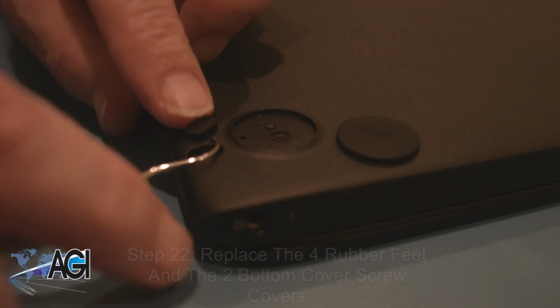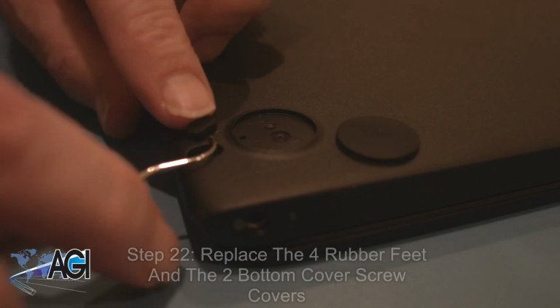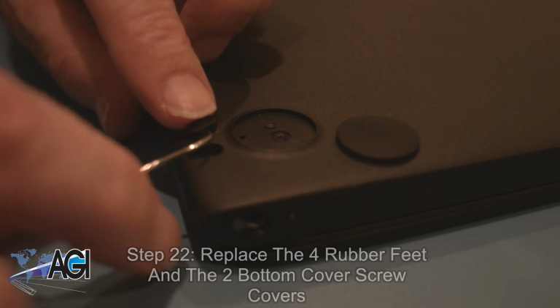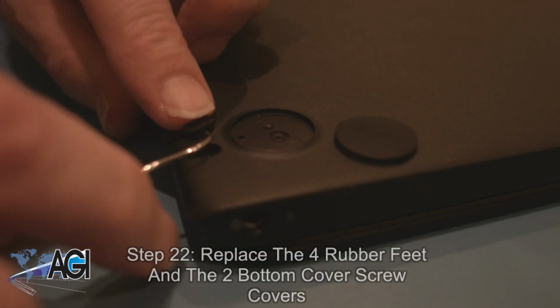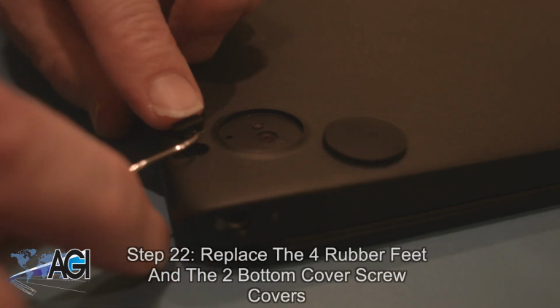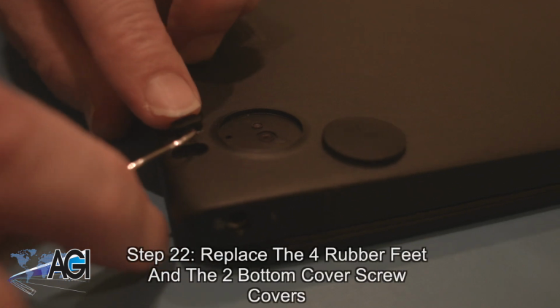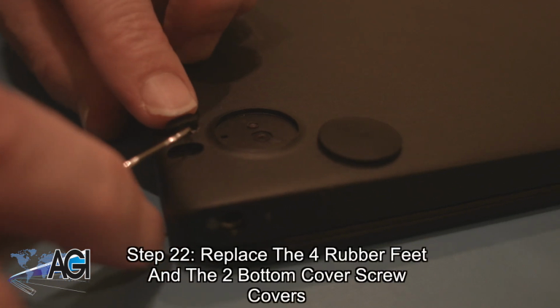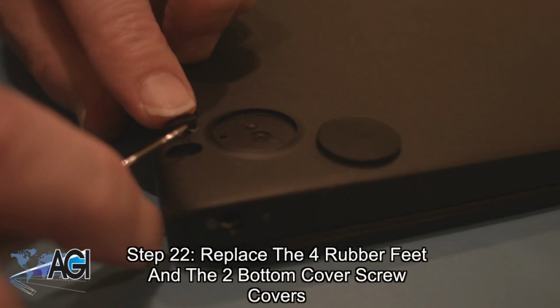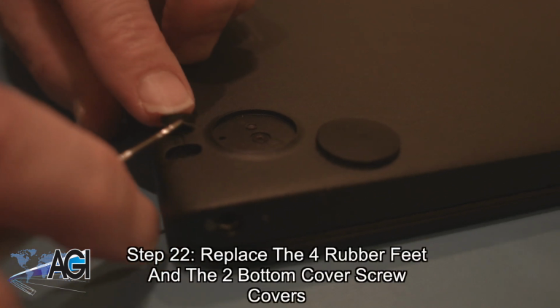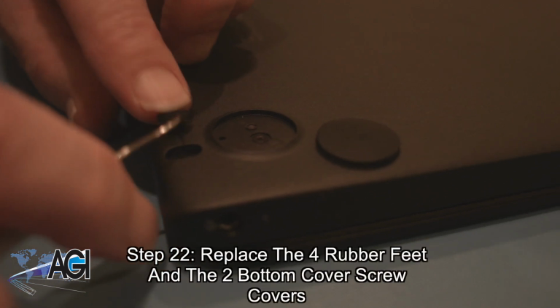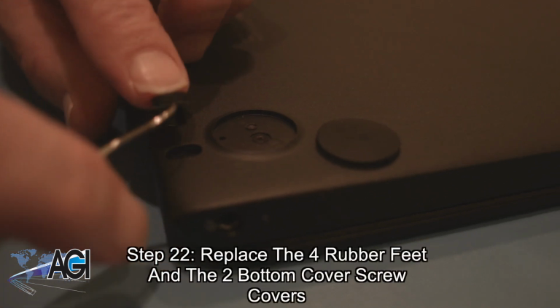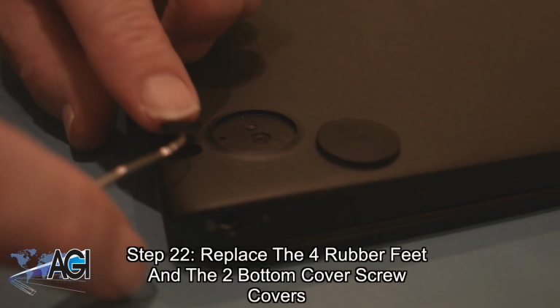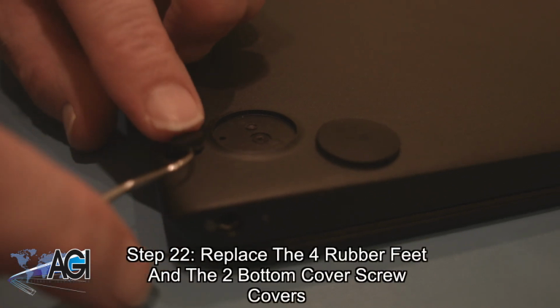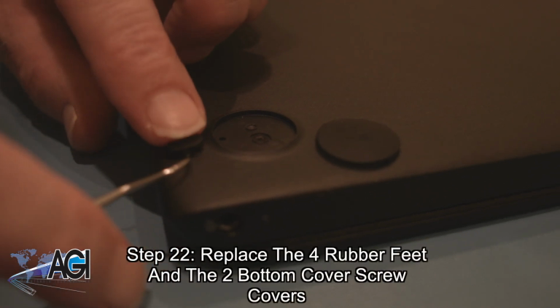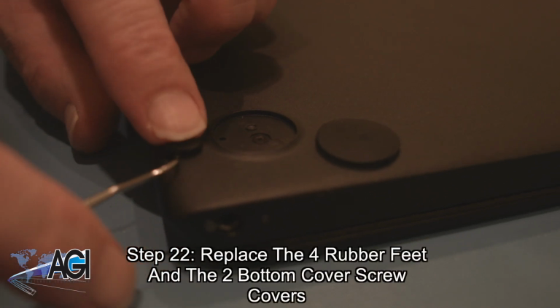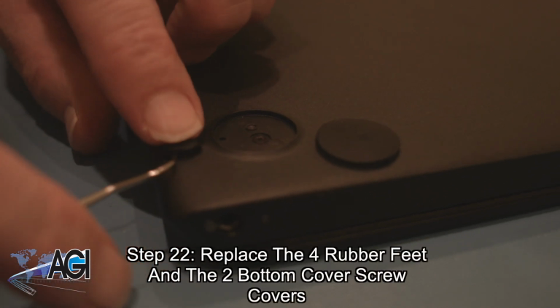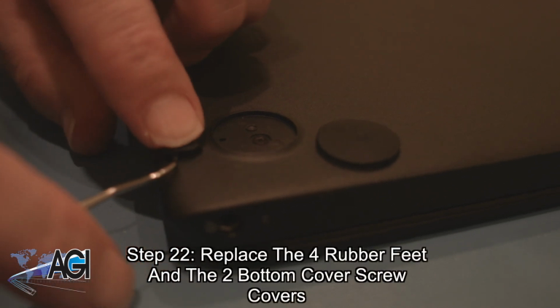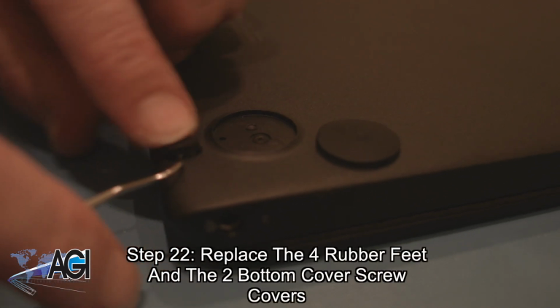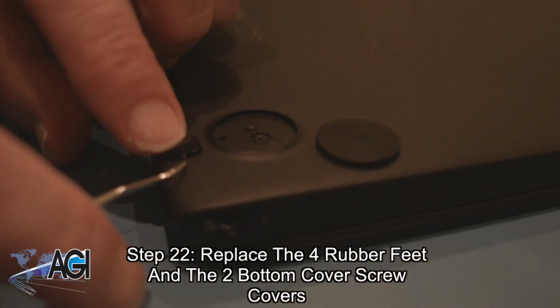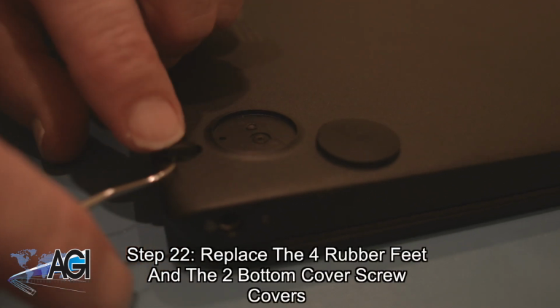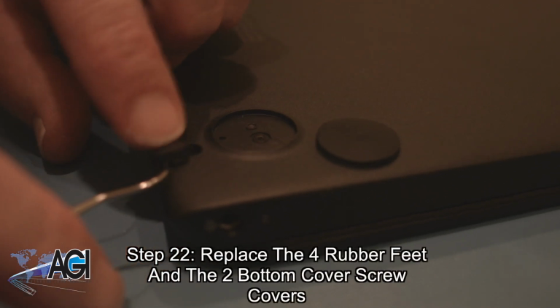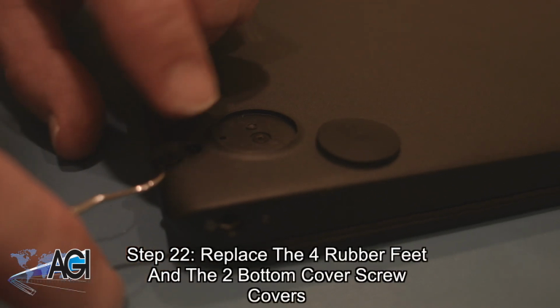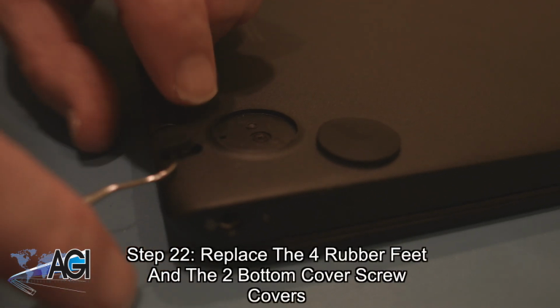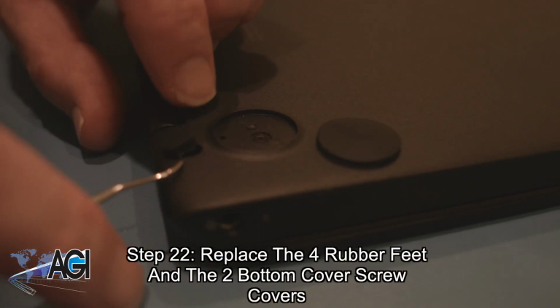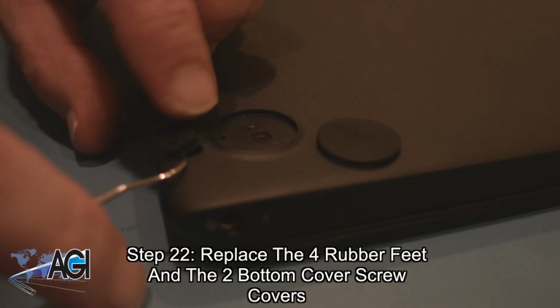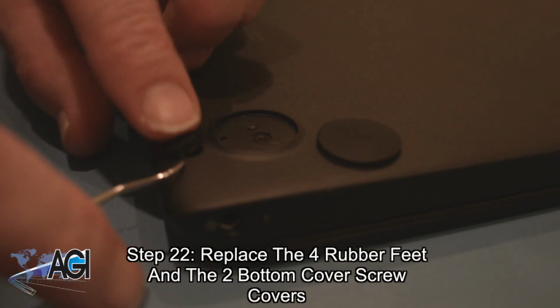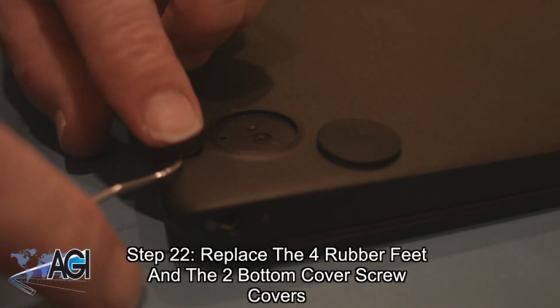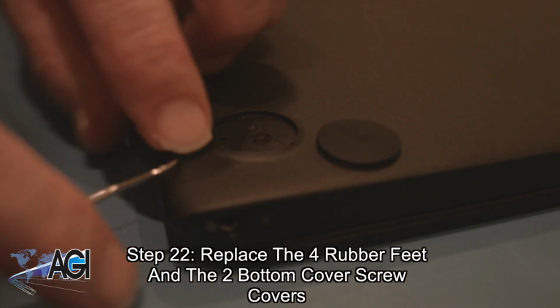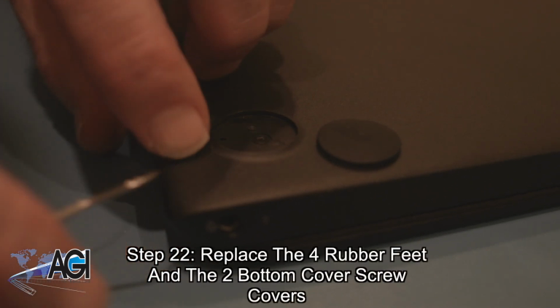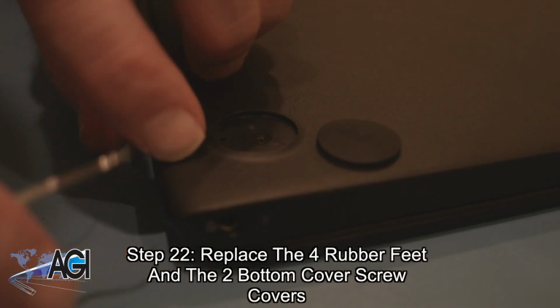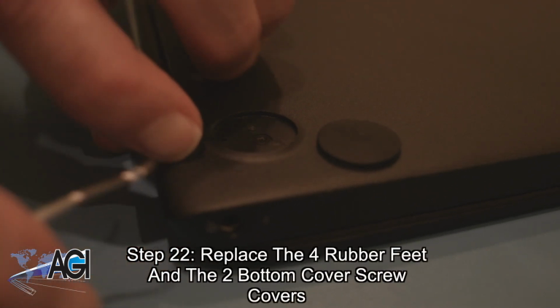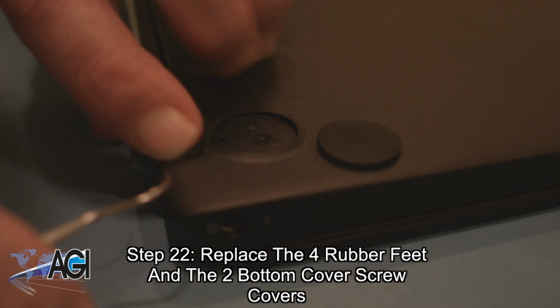The final step will be to replace the four rubber feet and the two bottom cover screw covers.